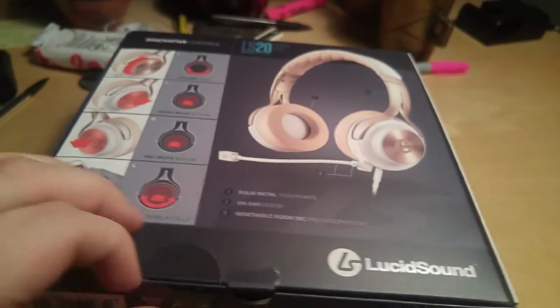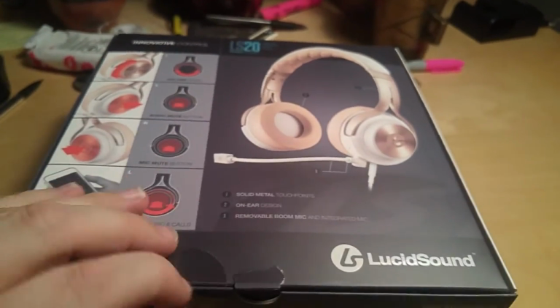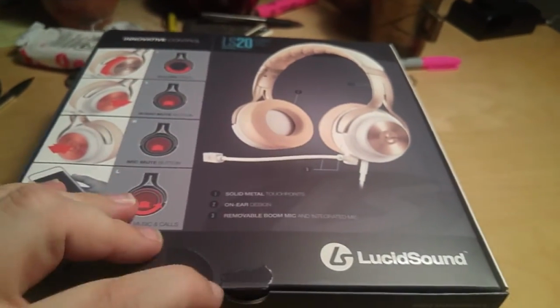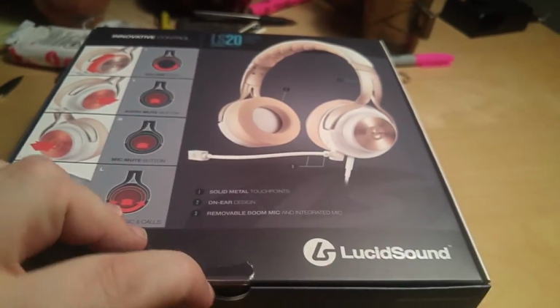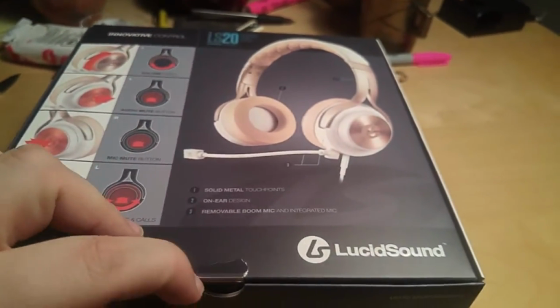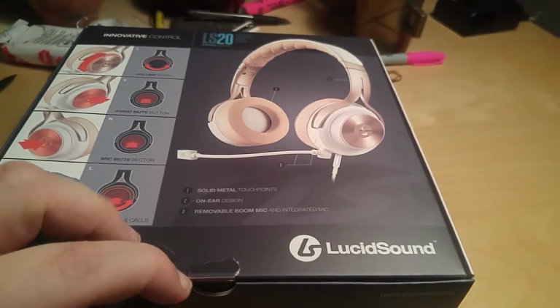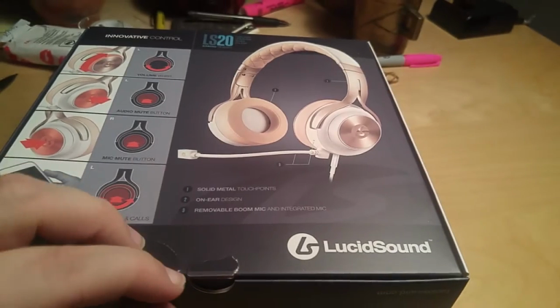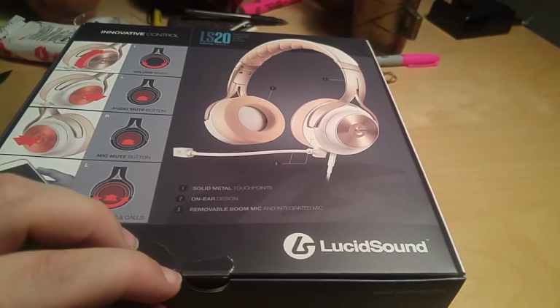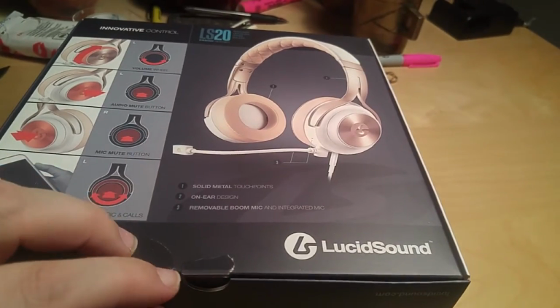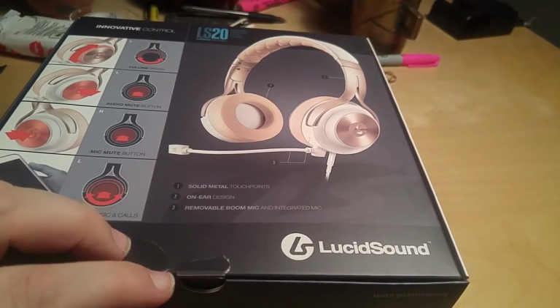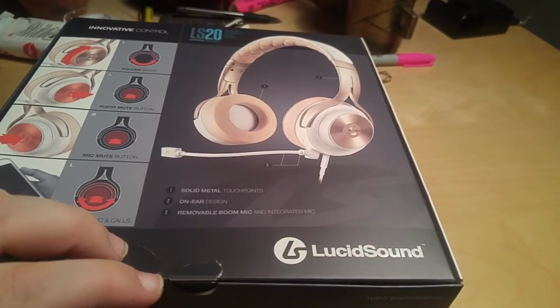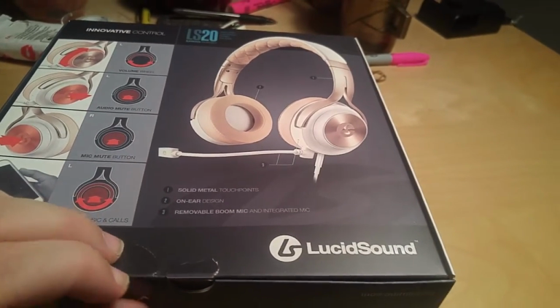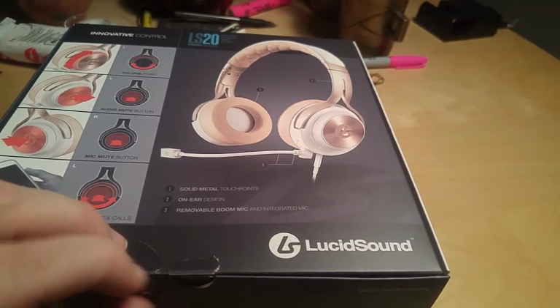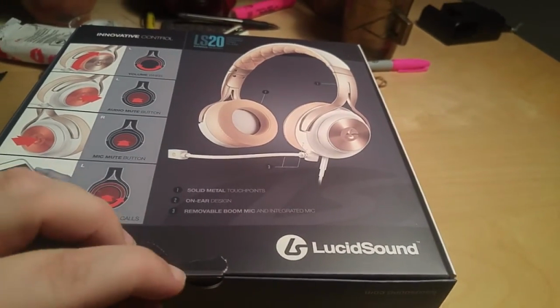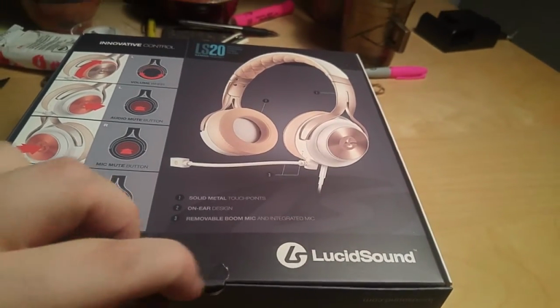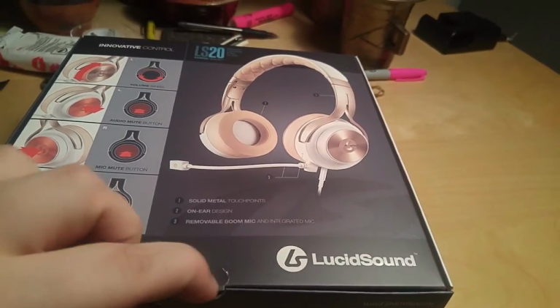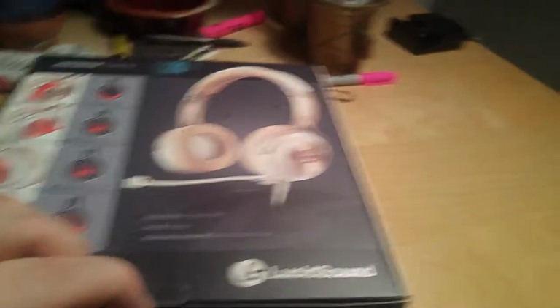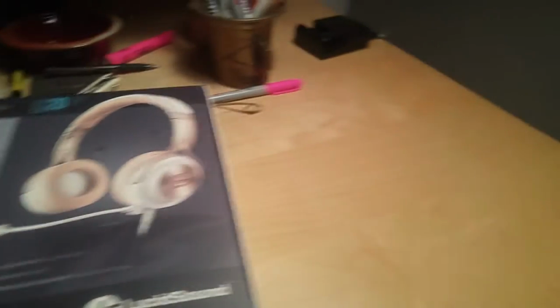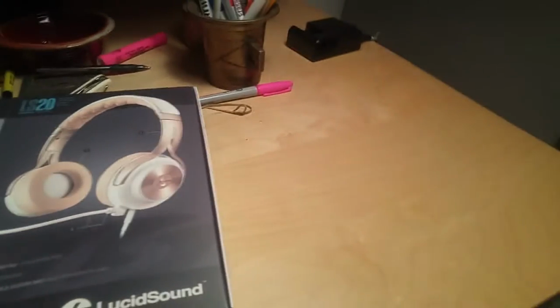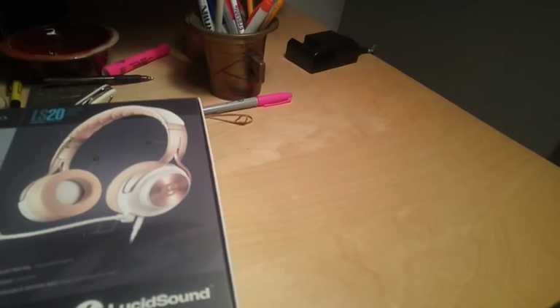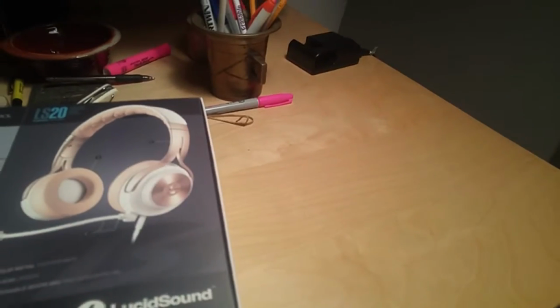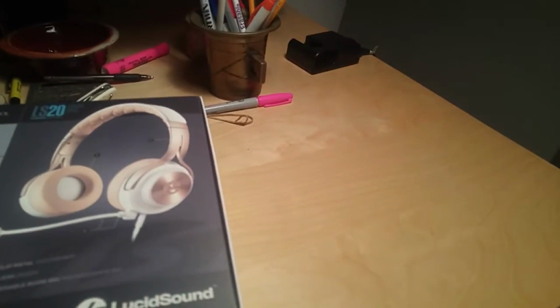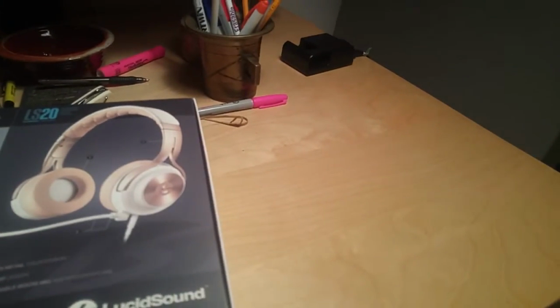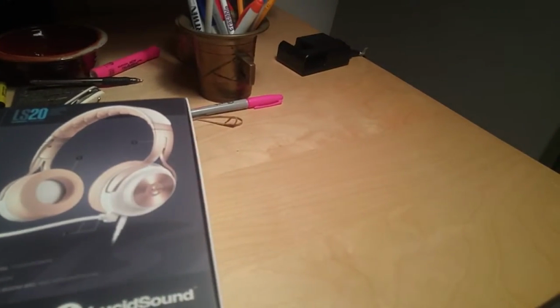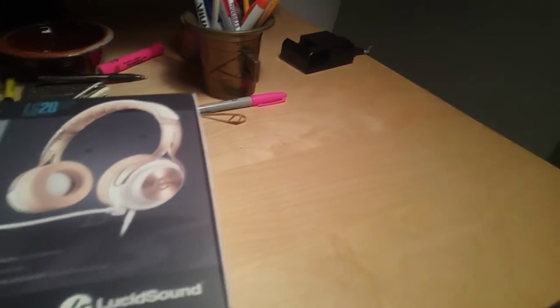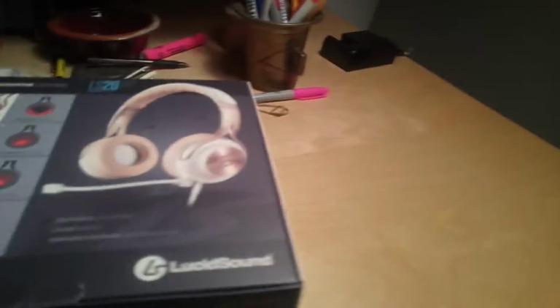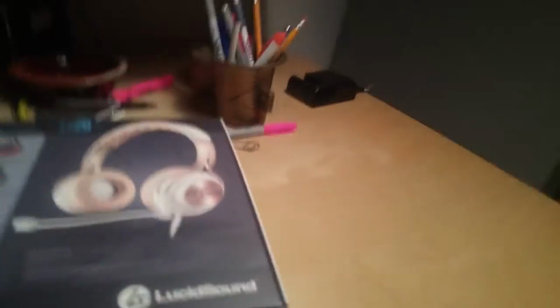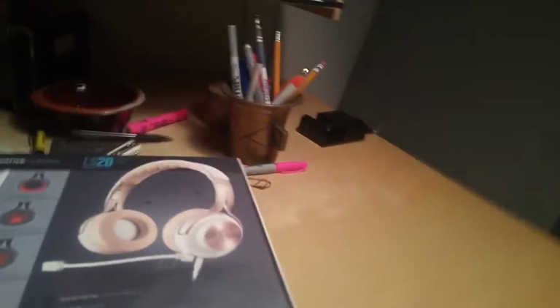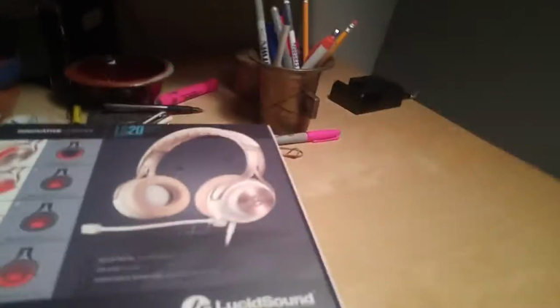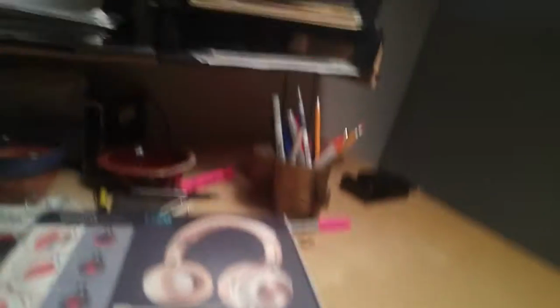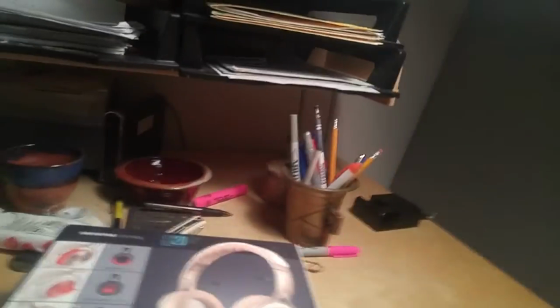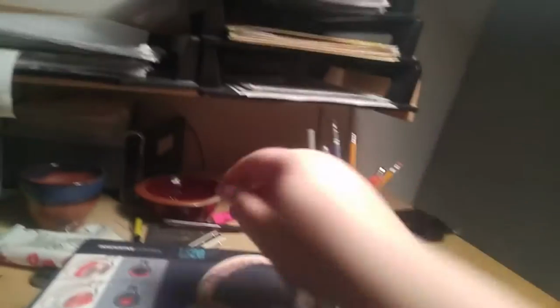So without further ado, let's dig on into this box and see what we can find.